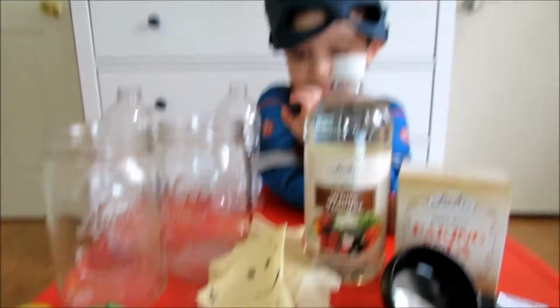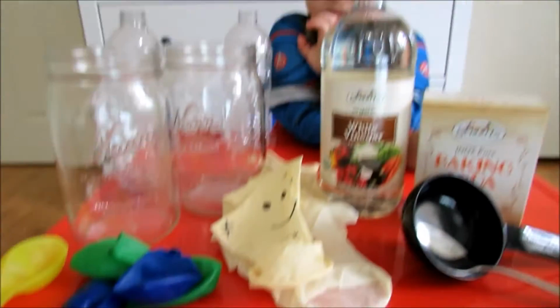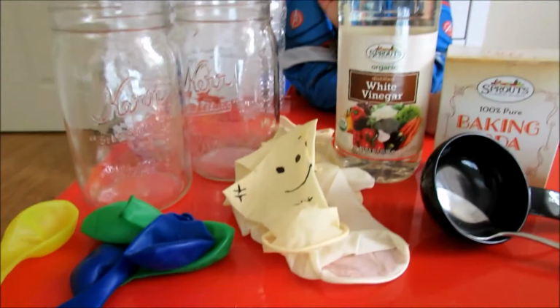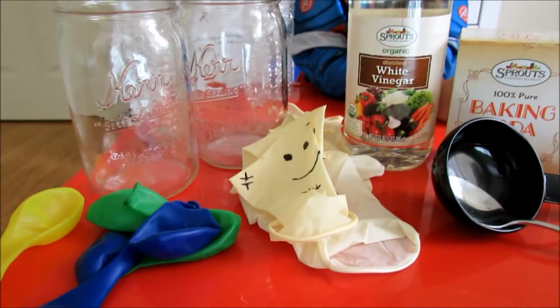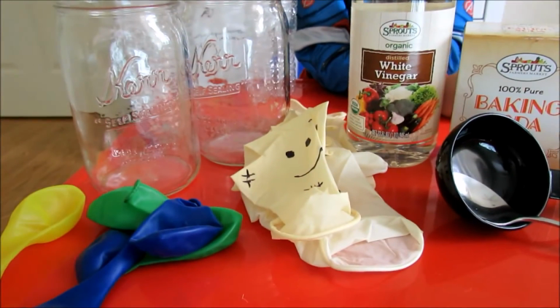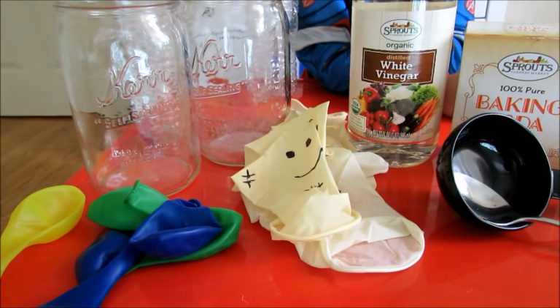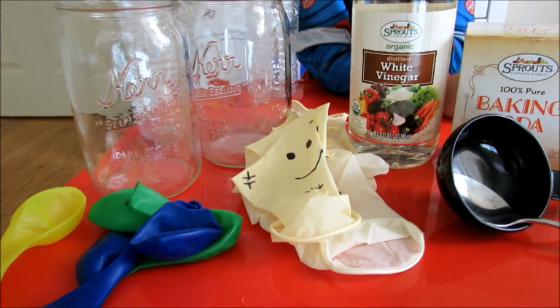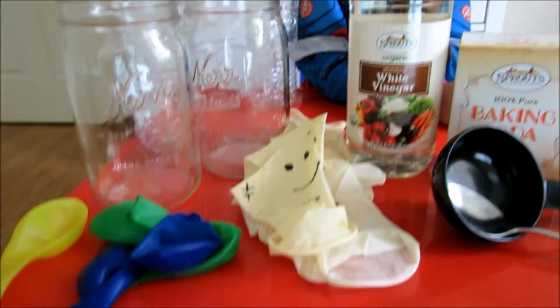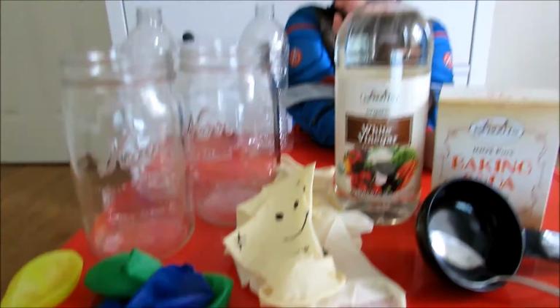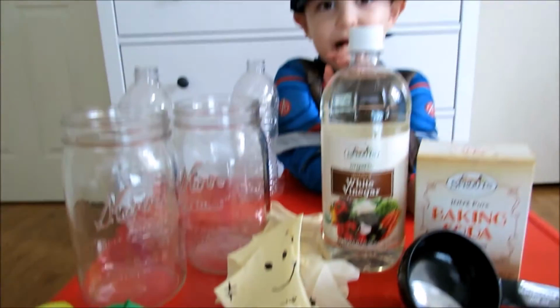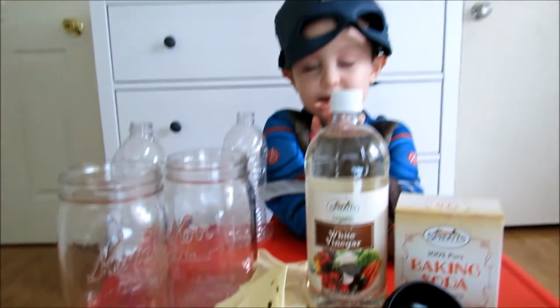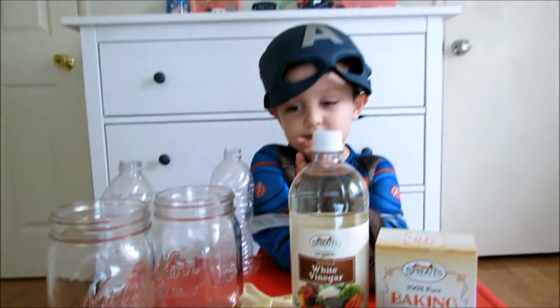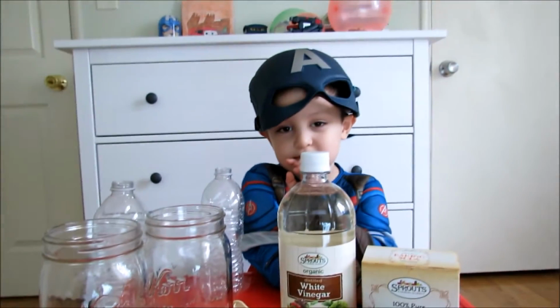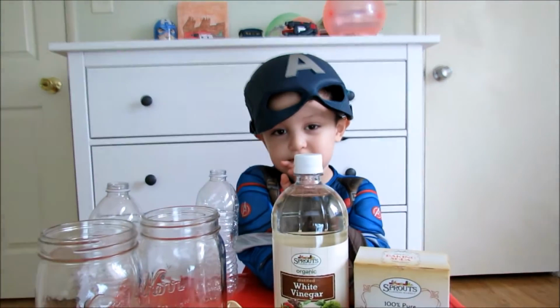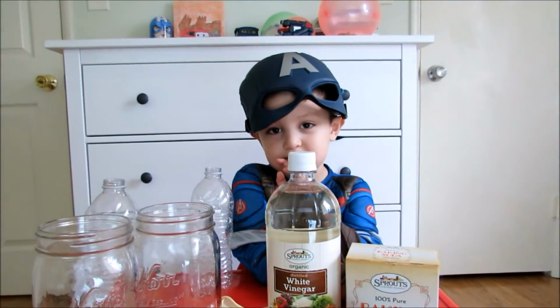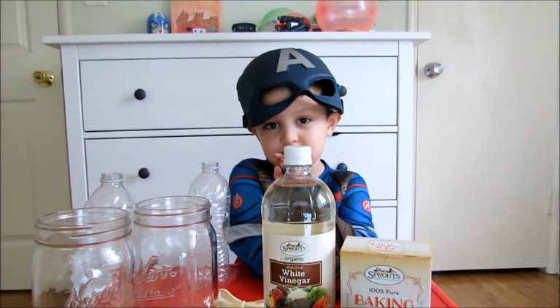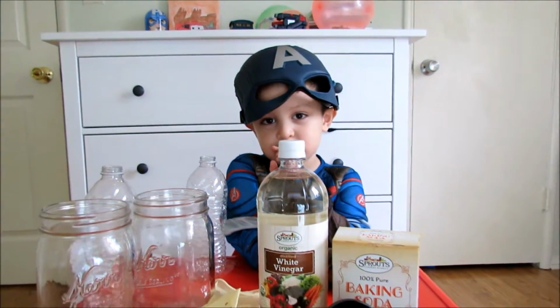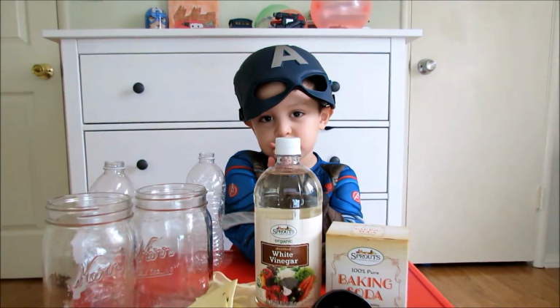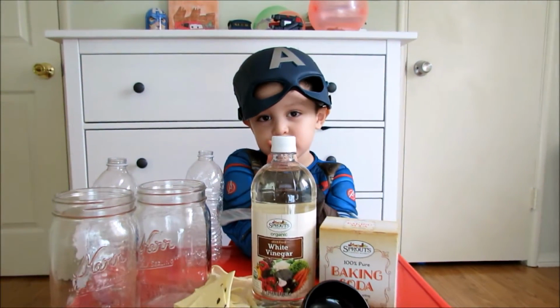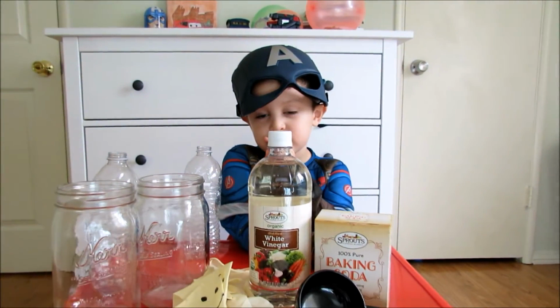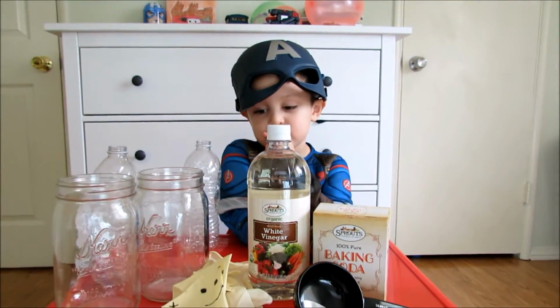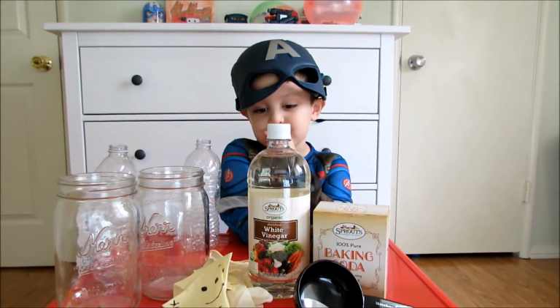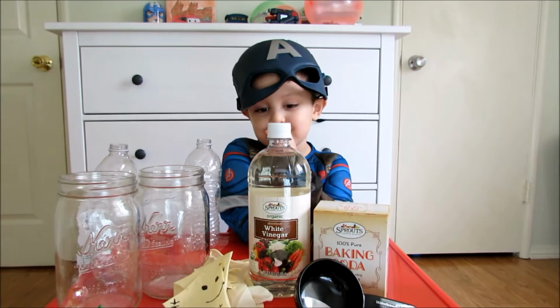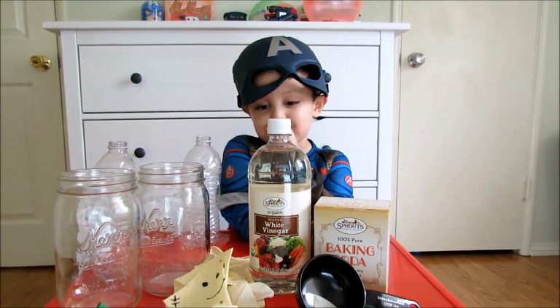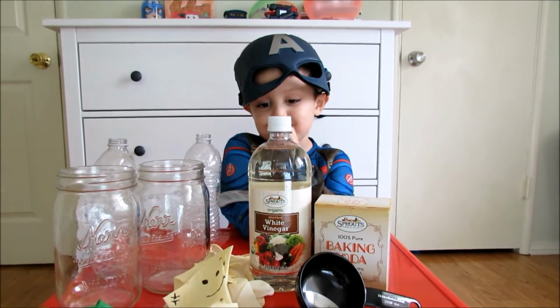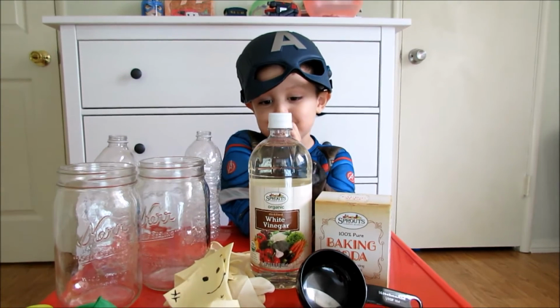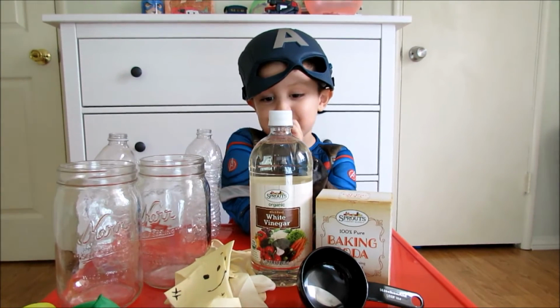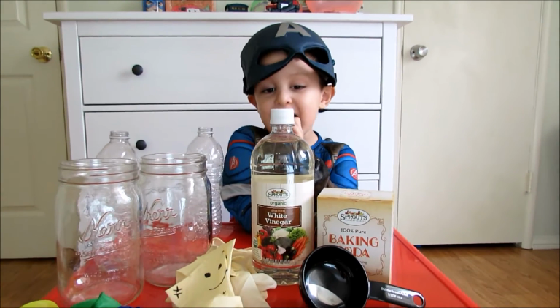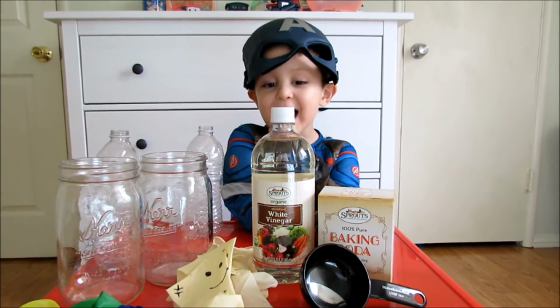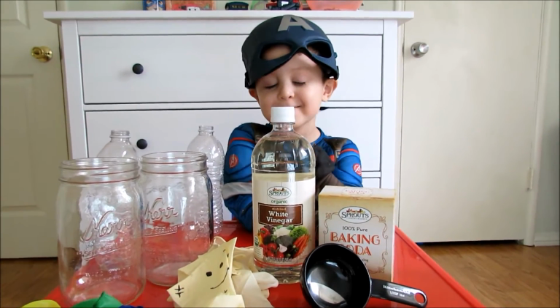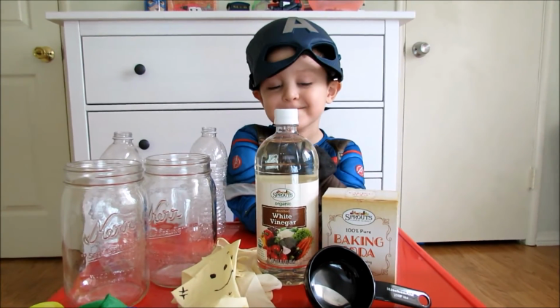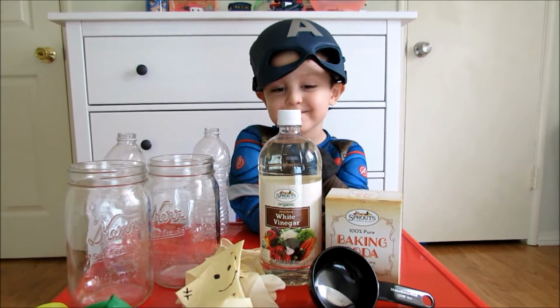Well, actually they're gloves, huh? Yeah. Okay, what are we going to do? We're going to make them blow up? Yeah. Cool.